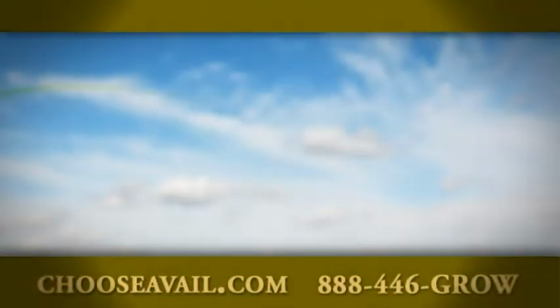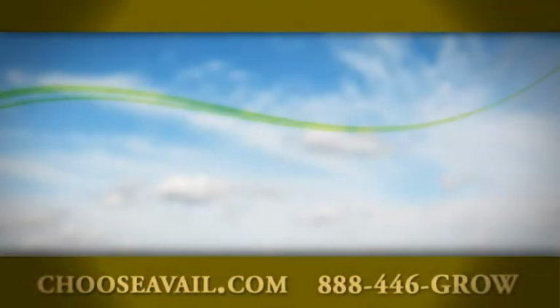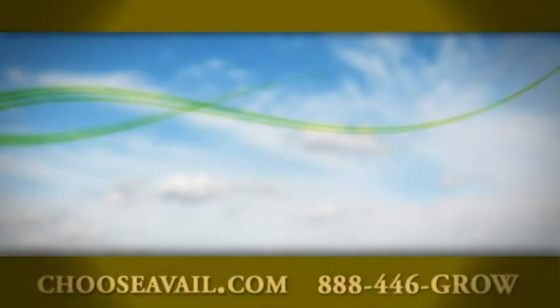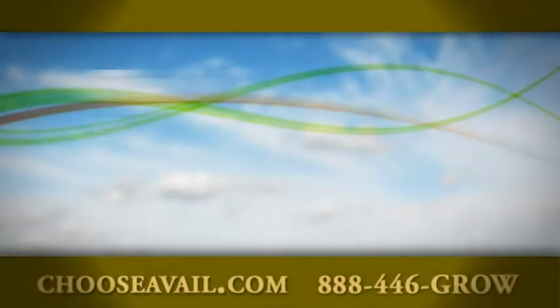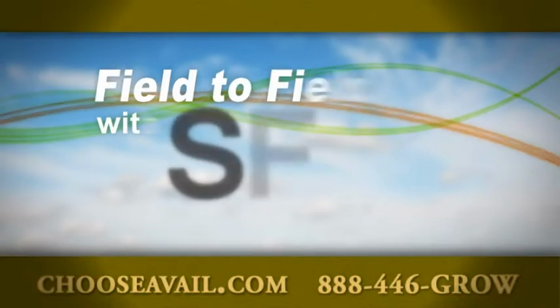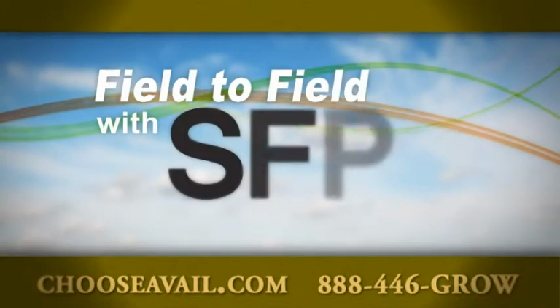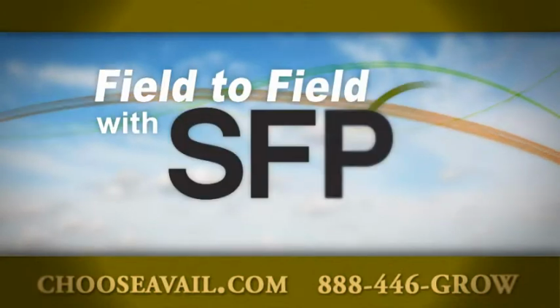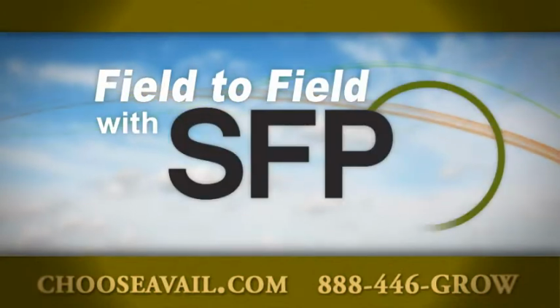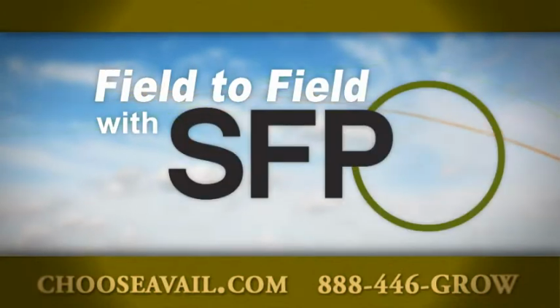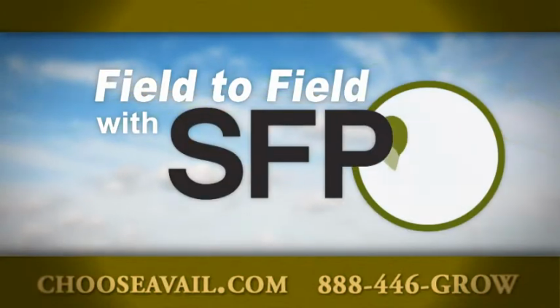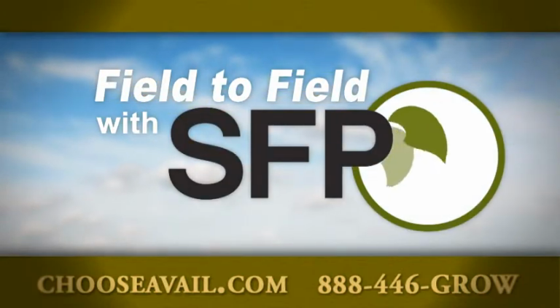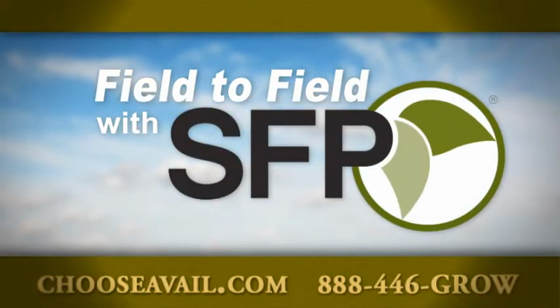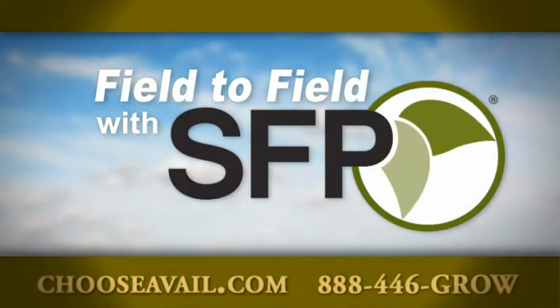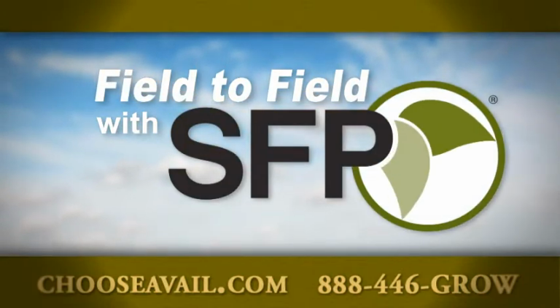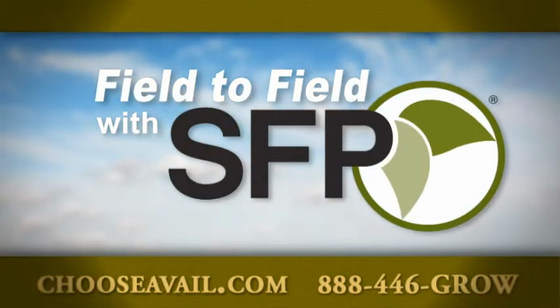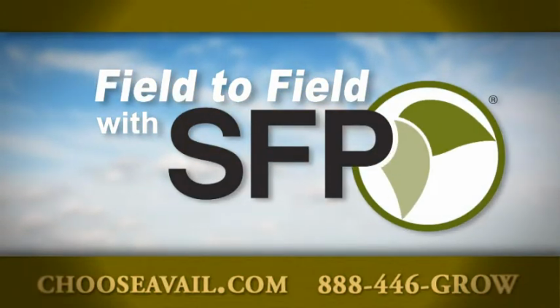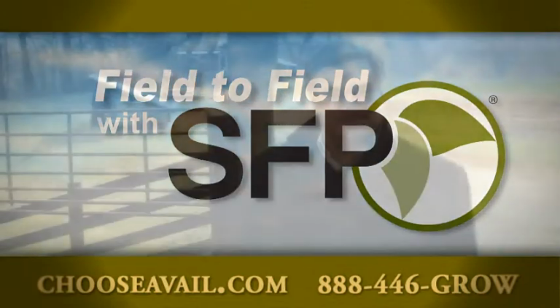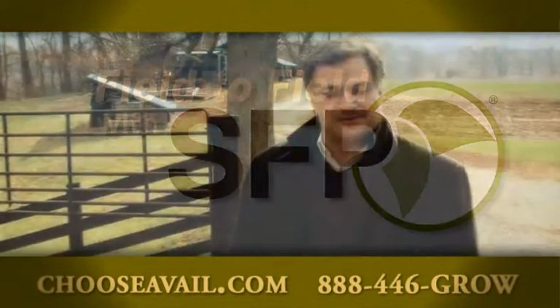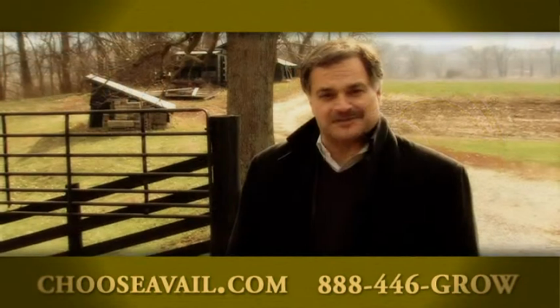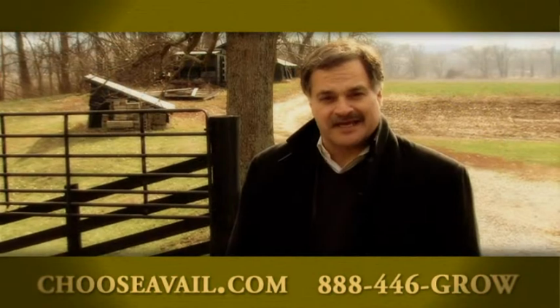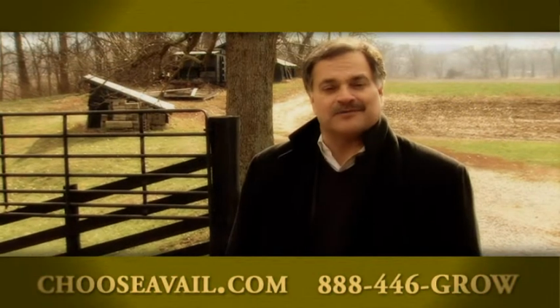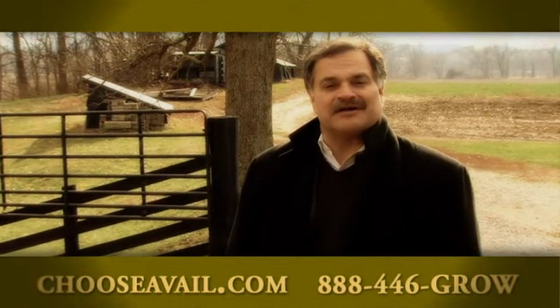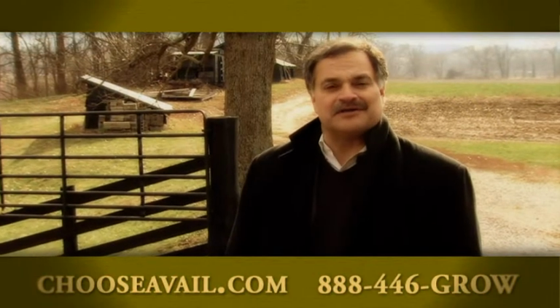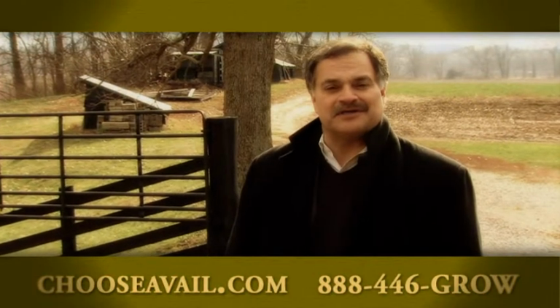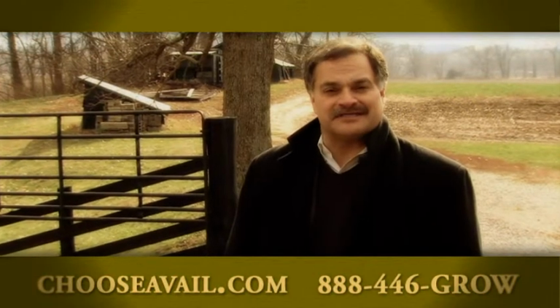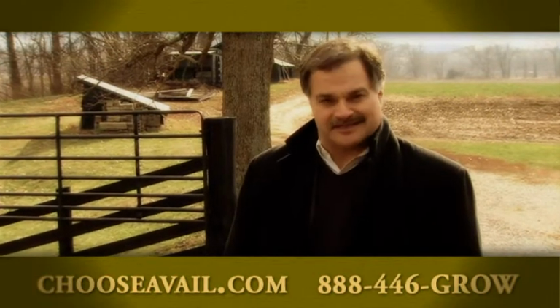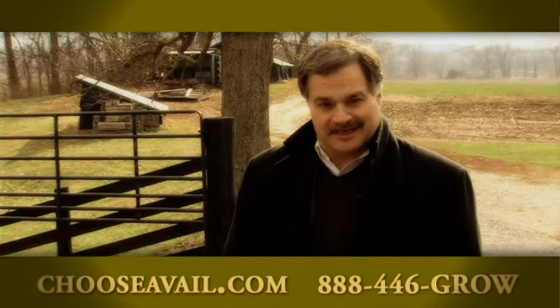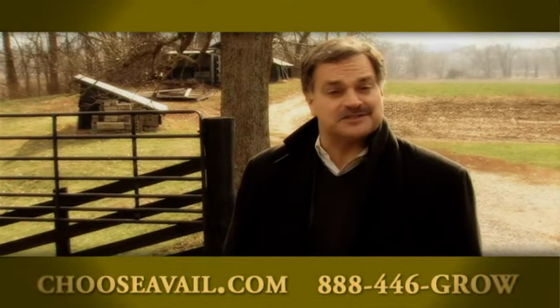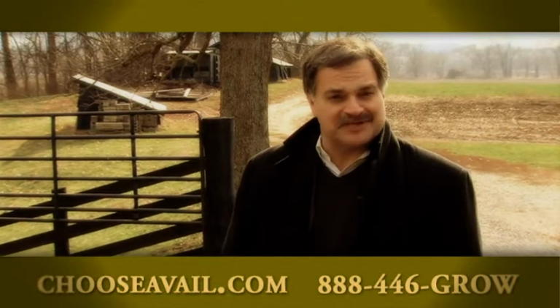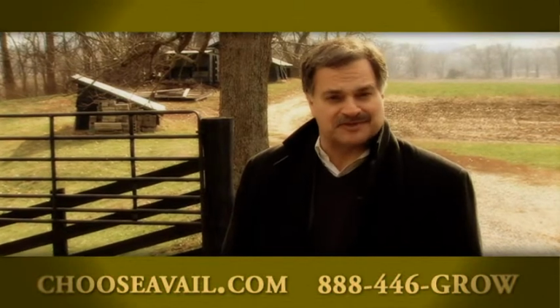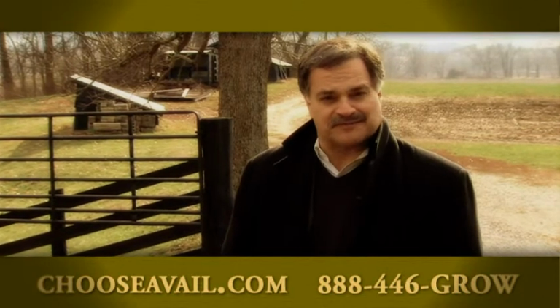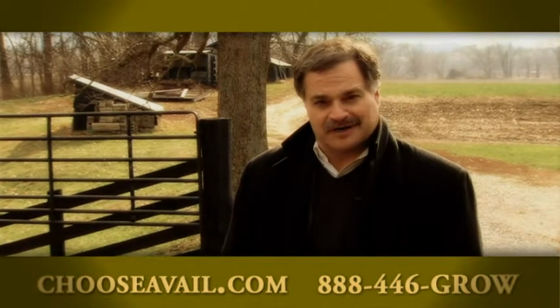We're taking you field to field with SFP, out visiting with producers, and we're here in Union, Kentucky, at Swinke Brothers Farm.